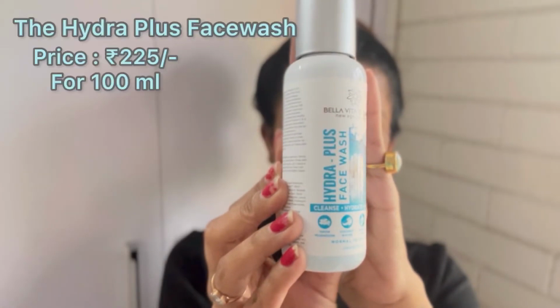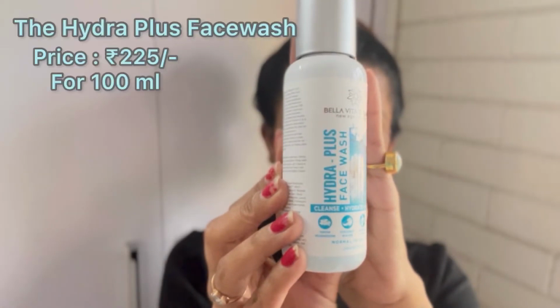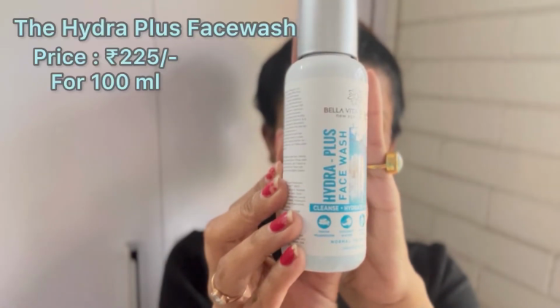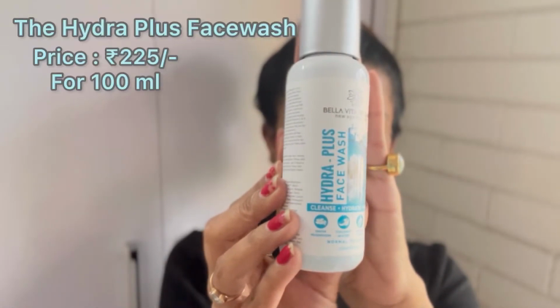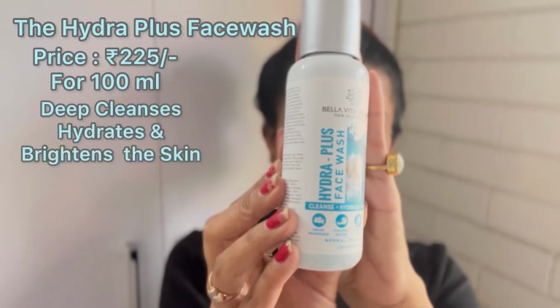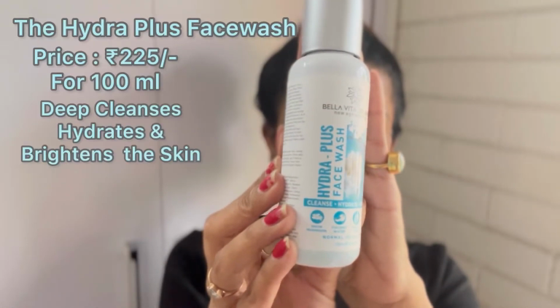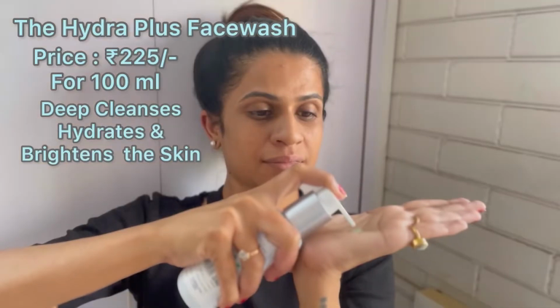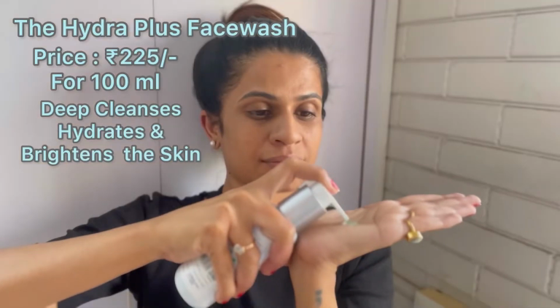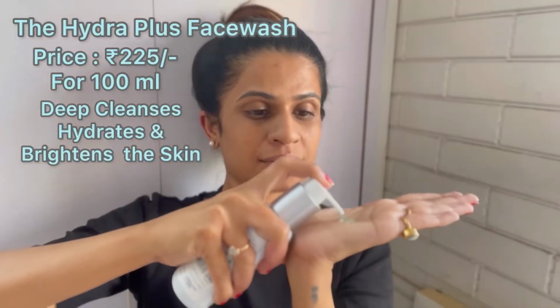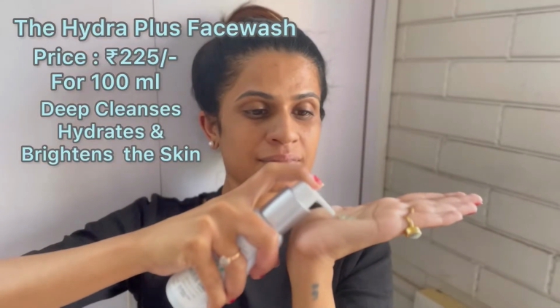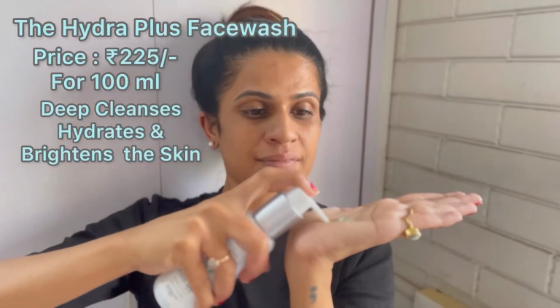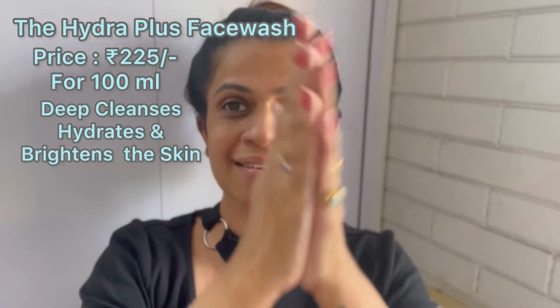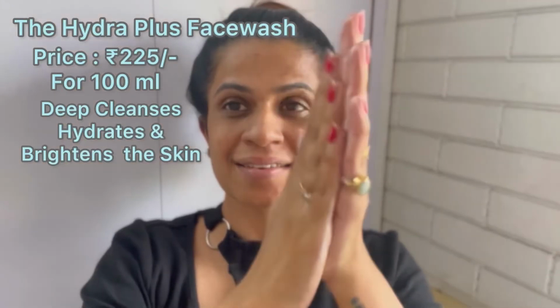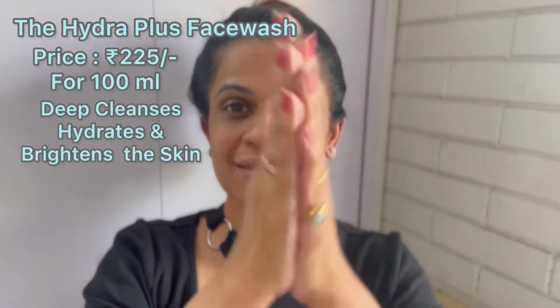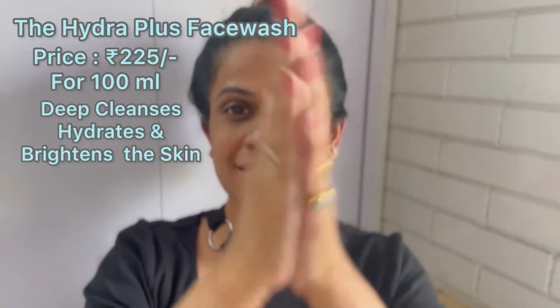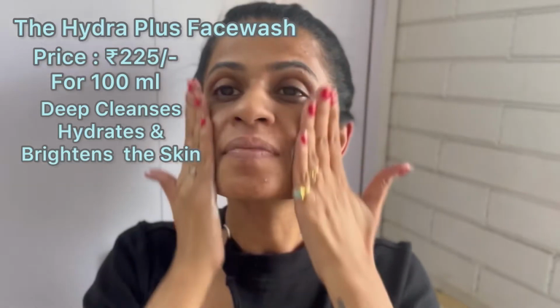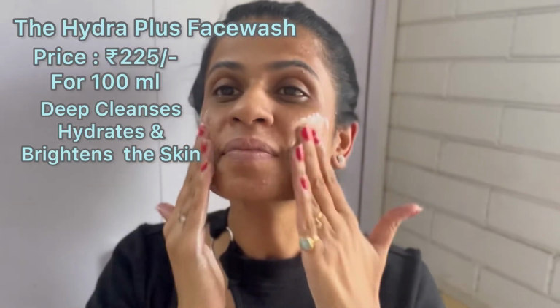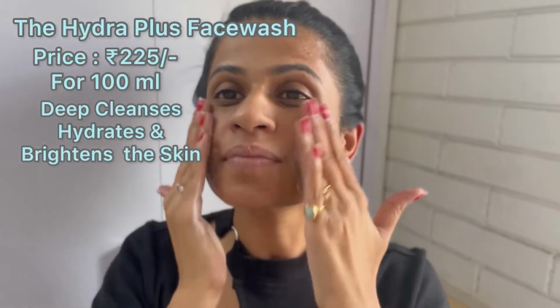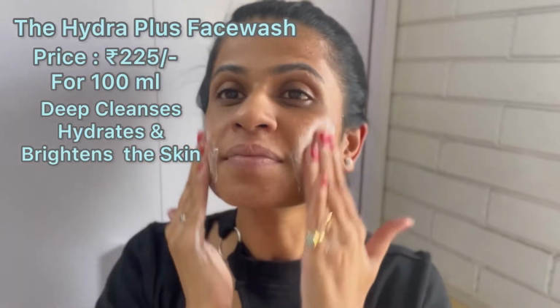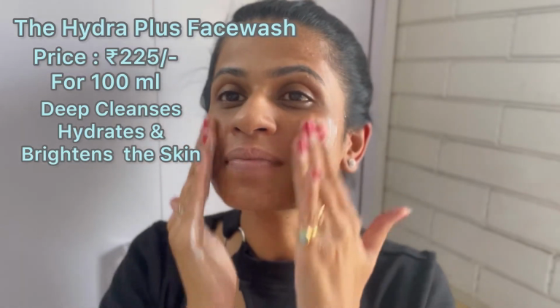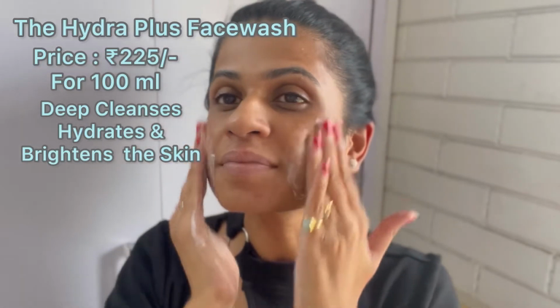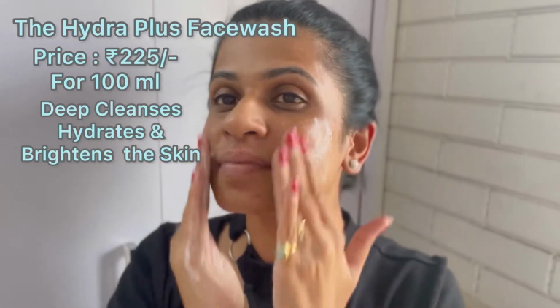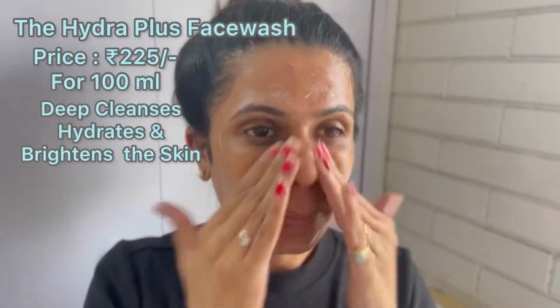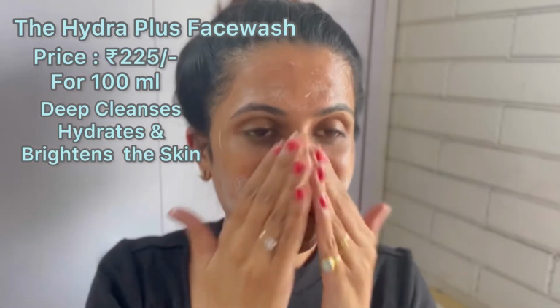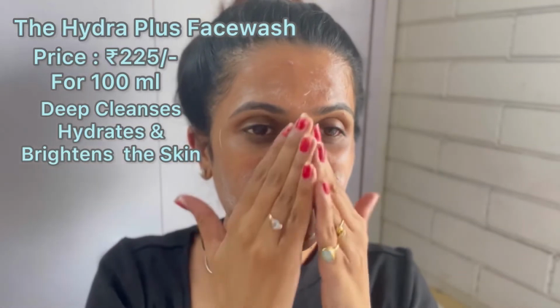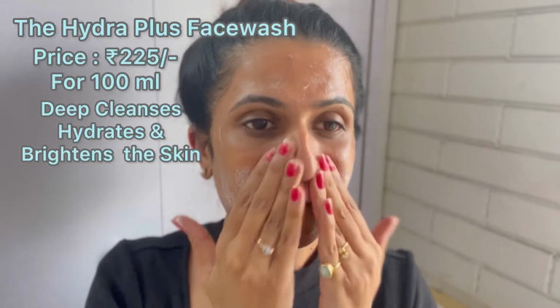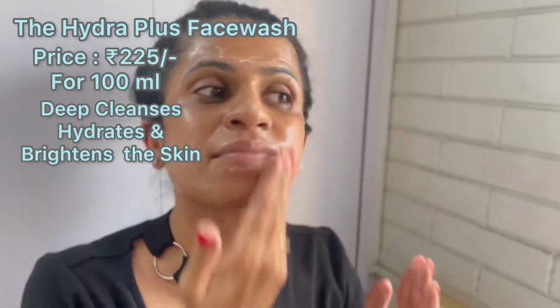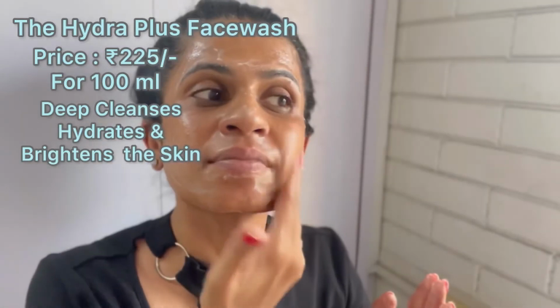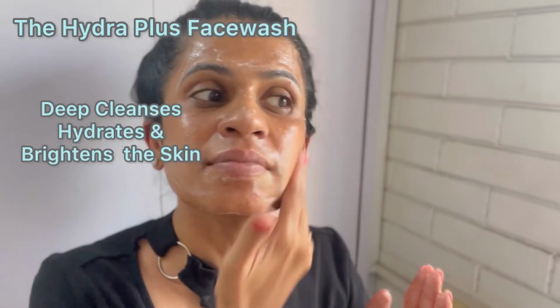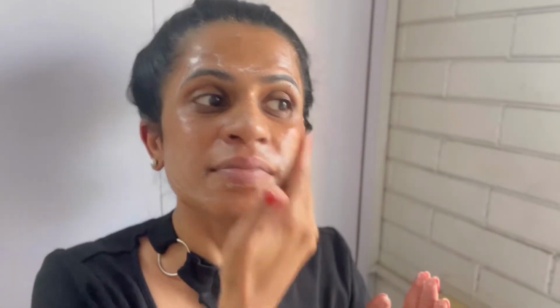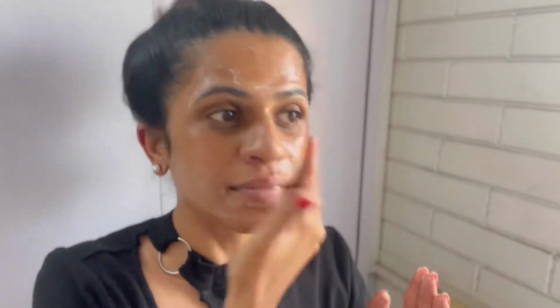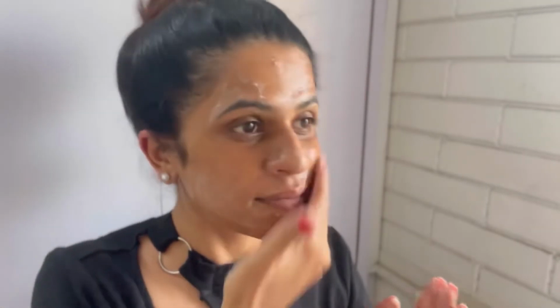This is the Hija Plus face wash — it is priced at only 225 rupees for 100 ml. It deep cleanses, hydrates and brightens the skin.